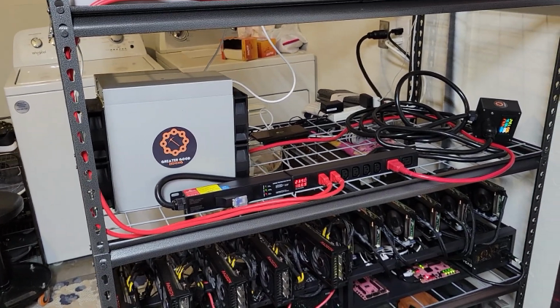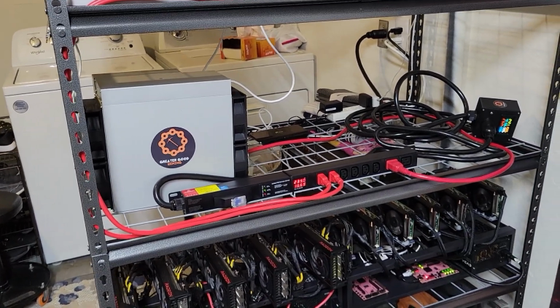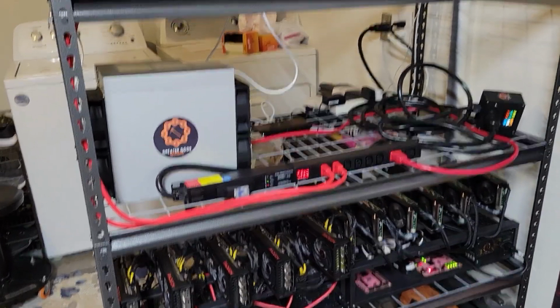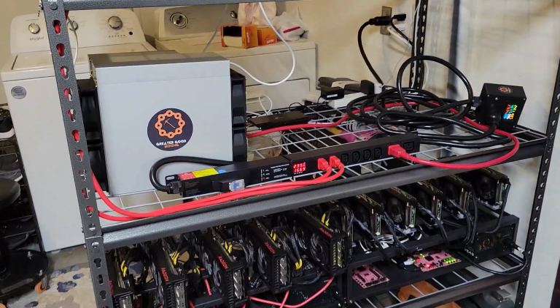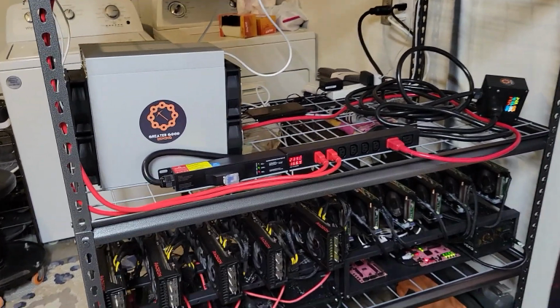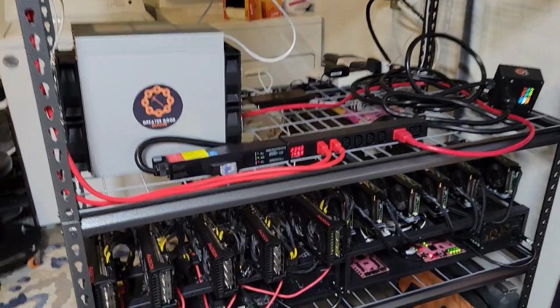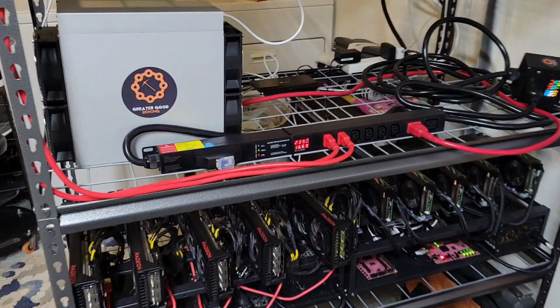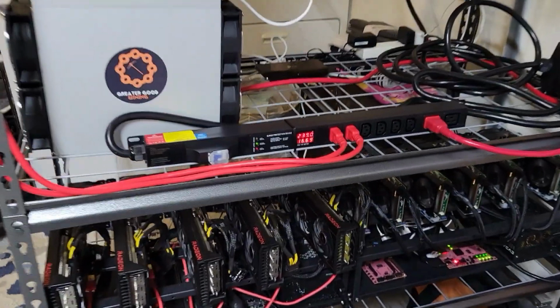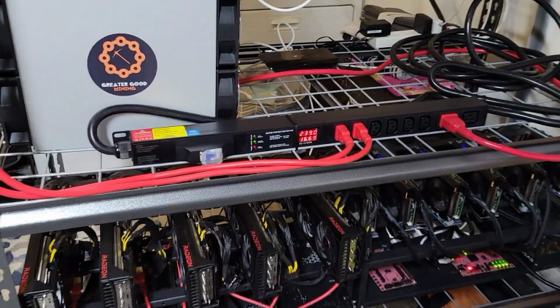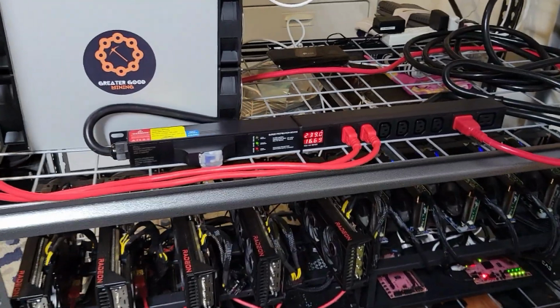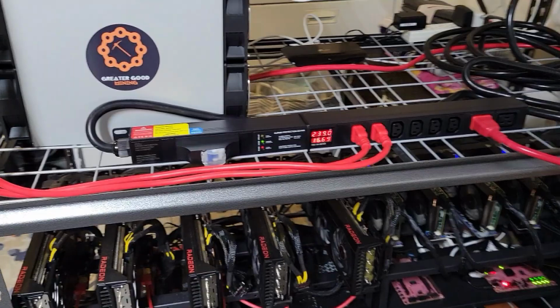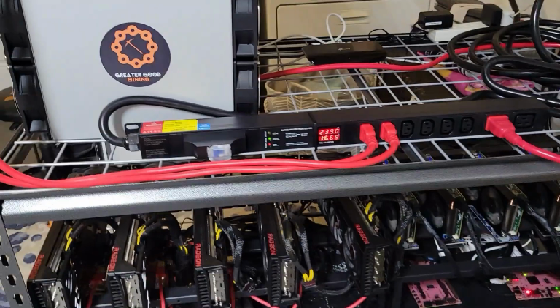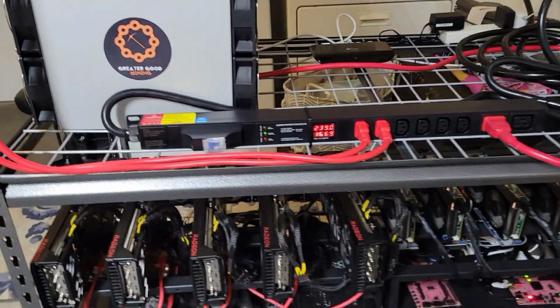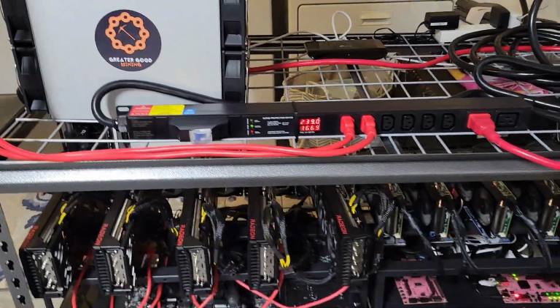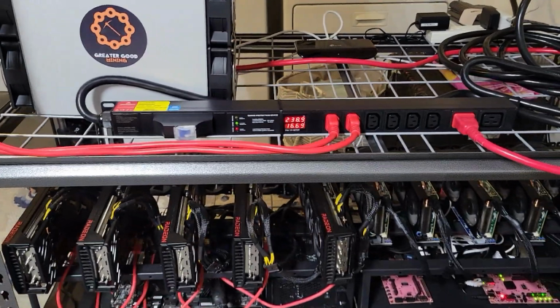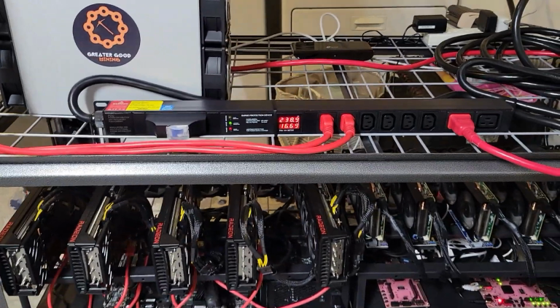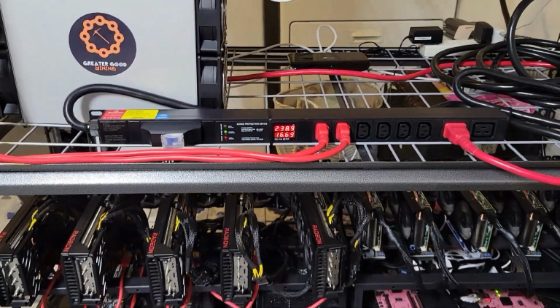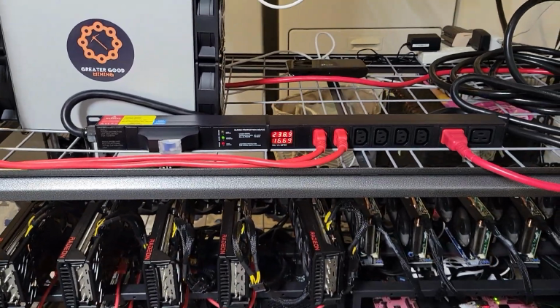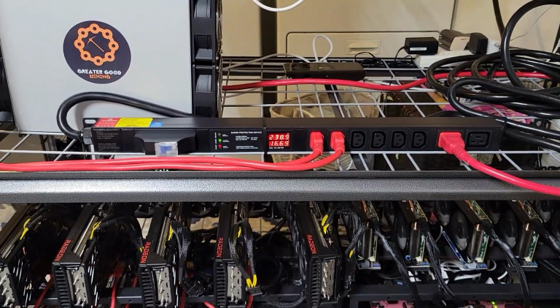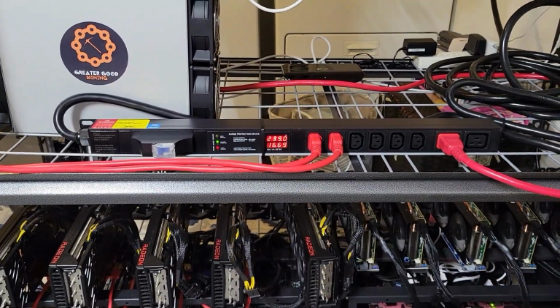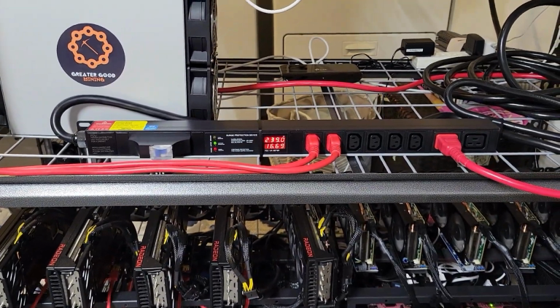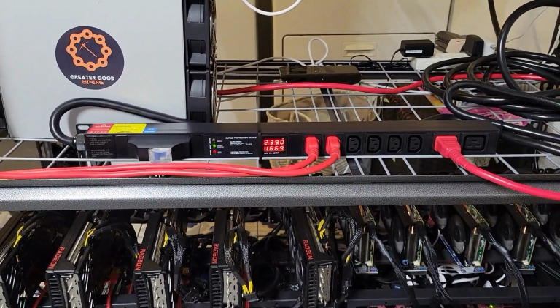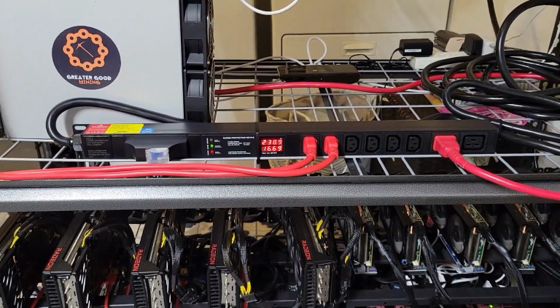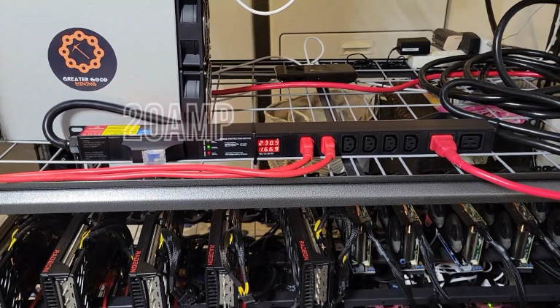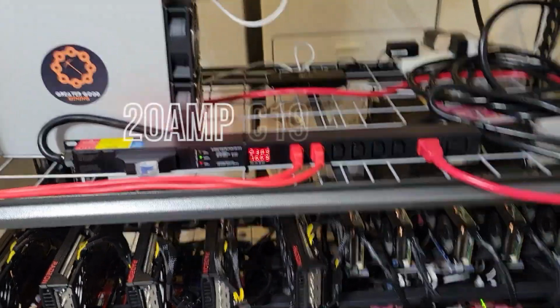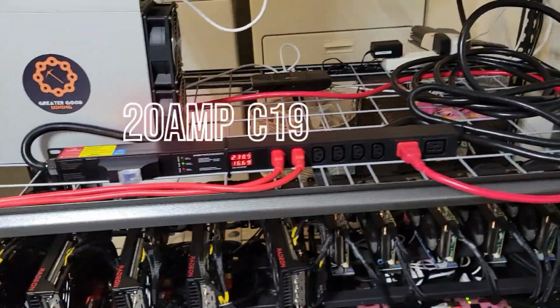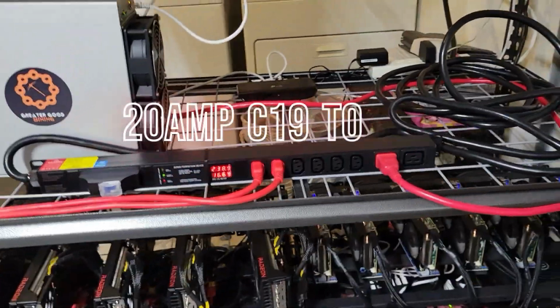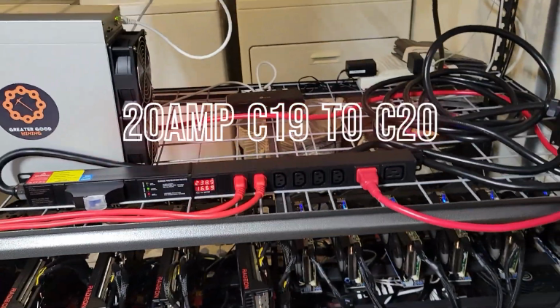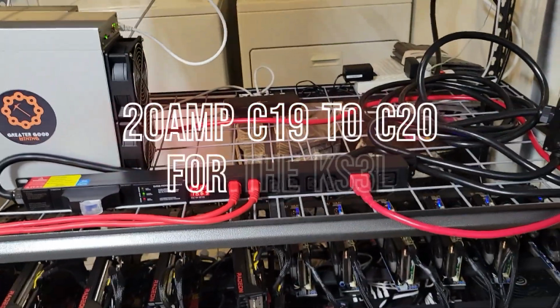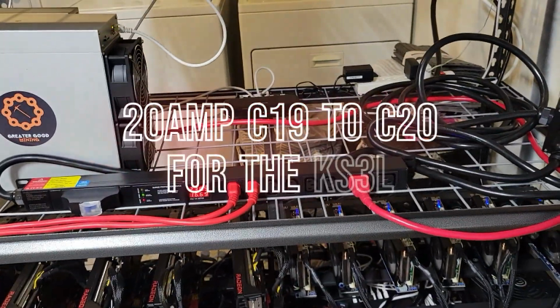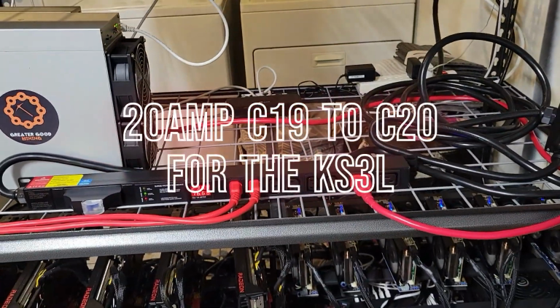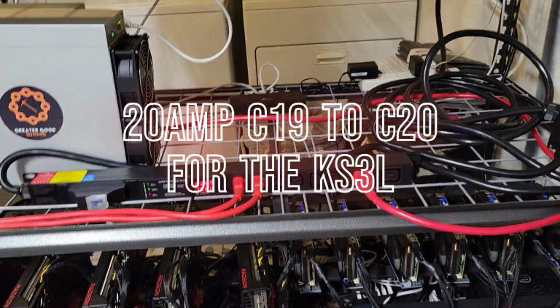Here's my new PDU all hooked up with proper cables for the KS3L.